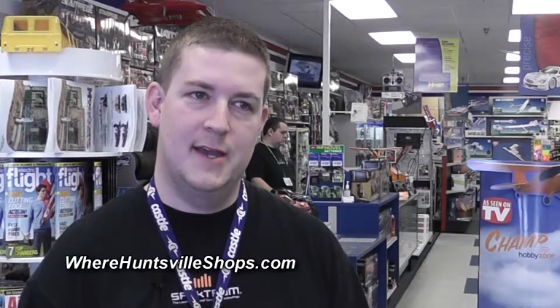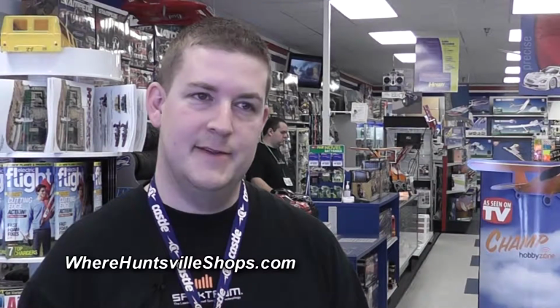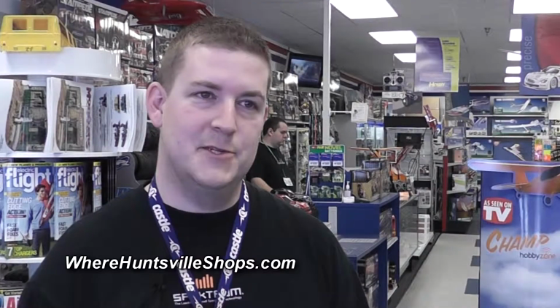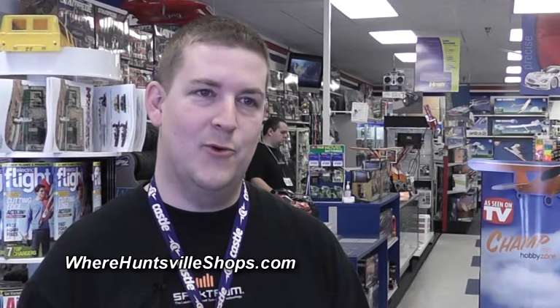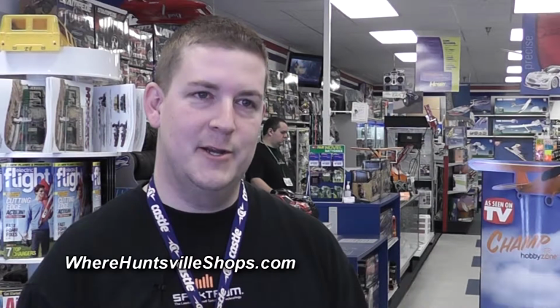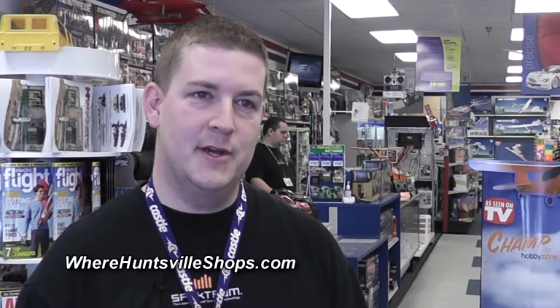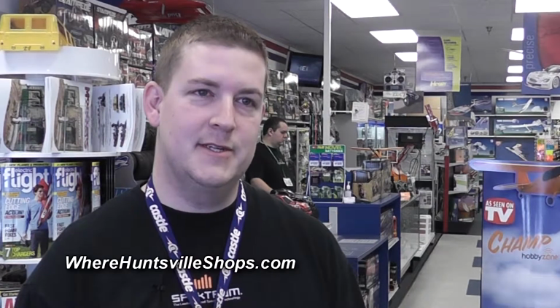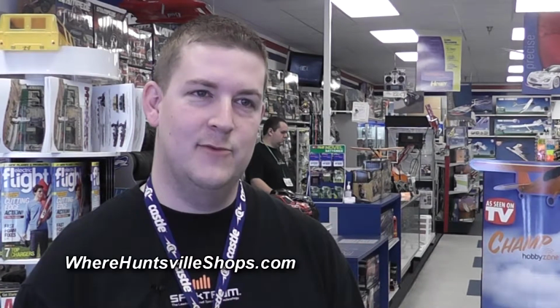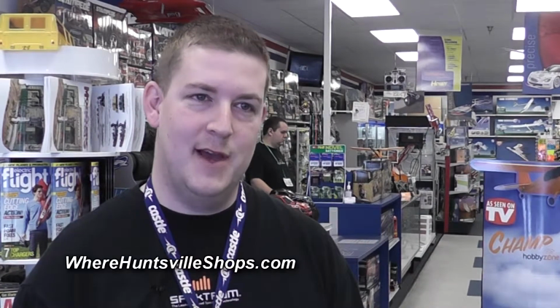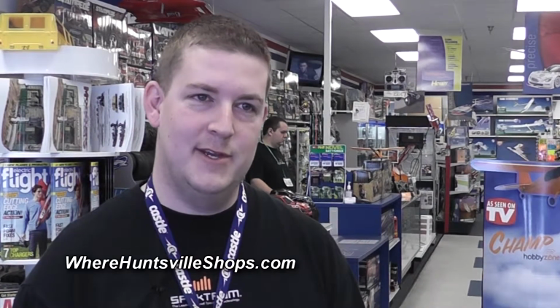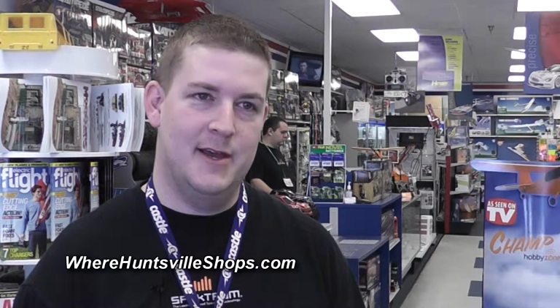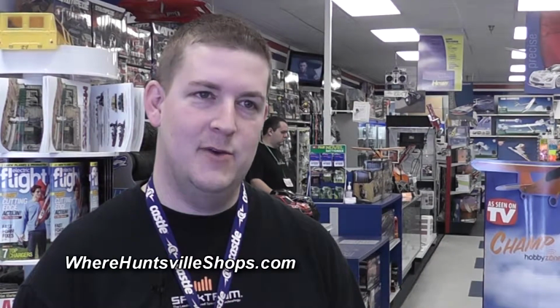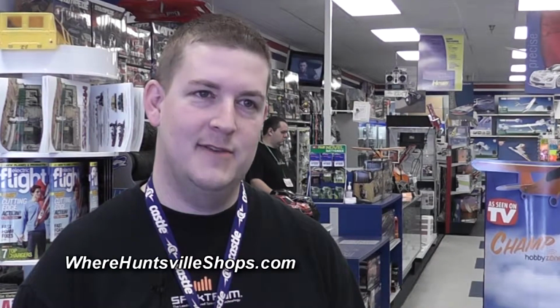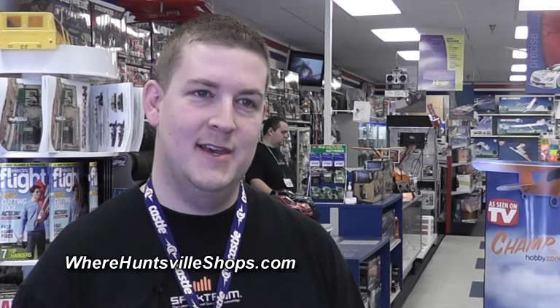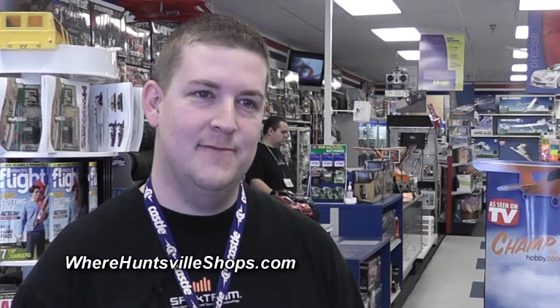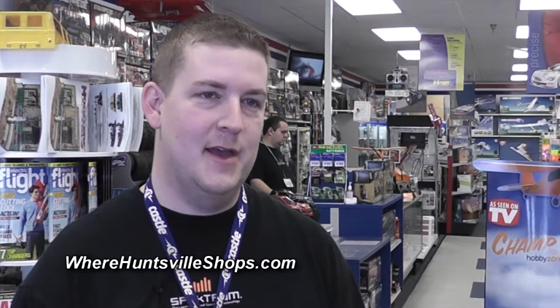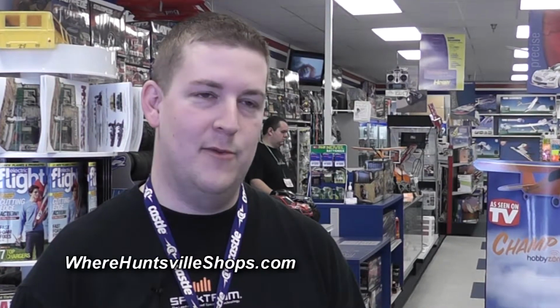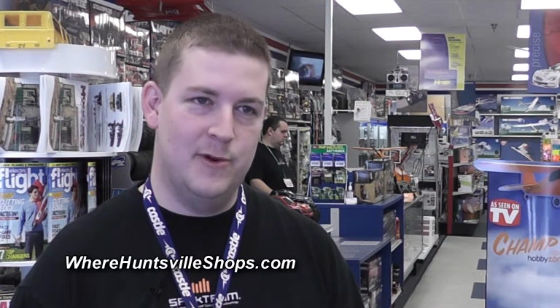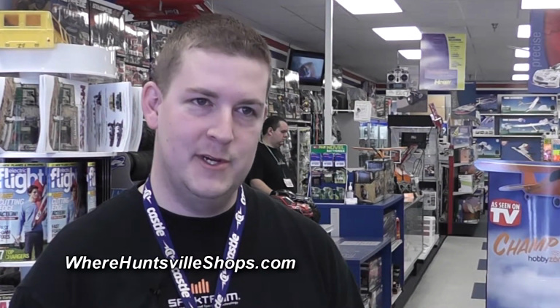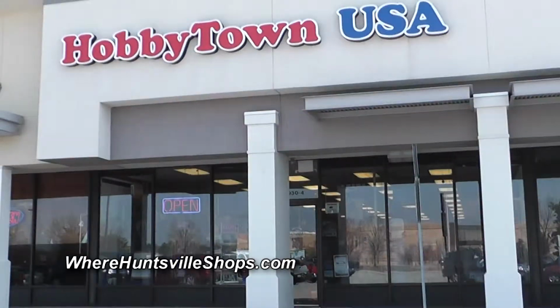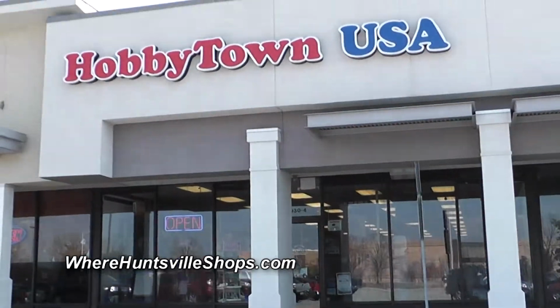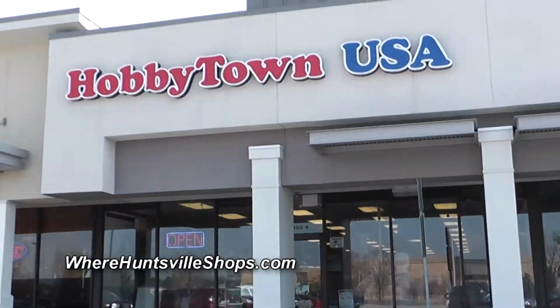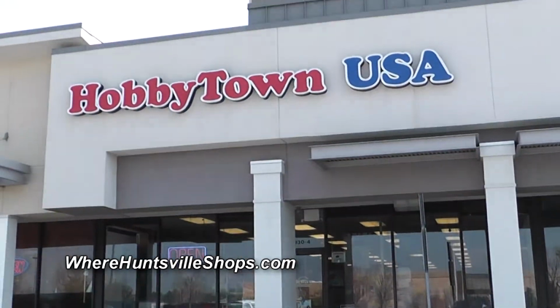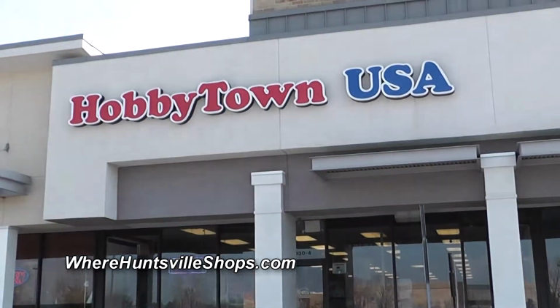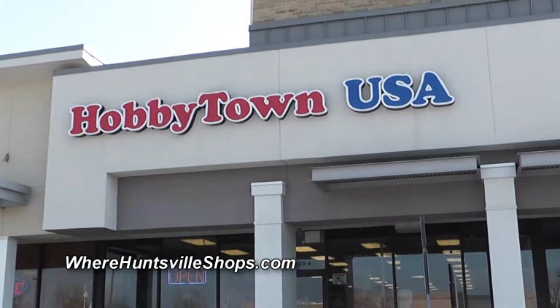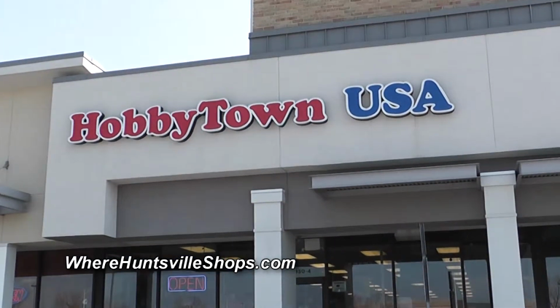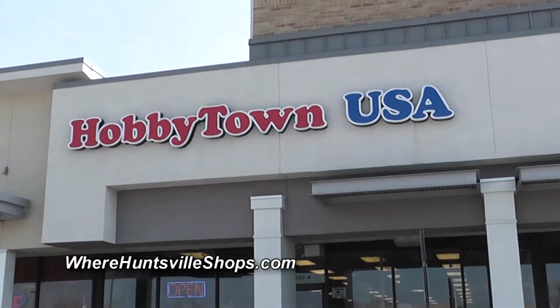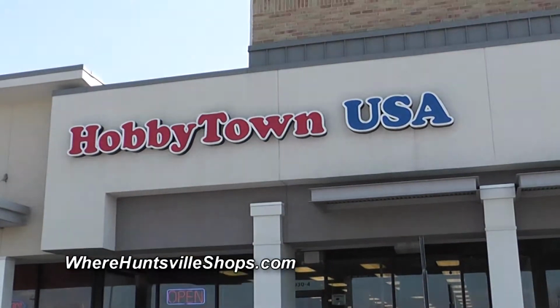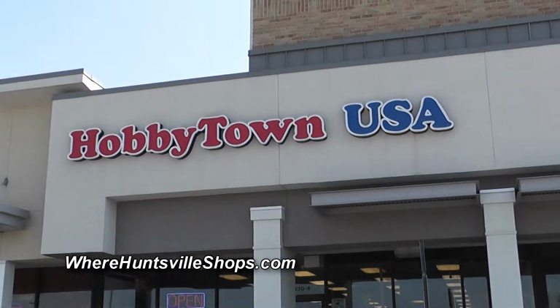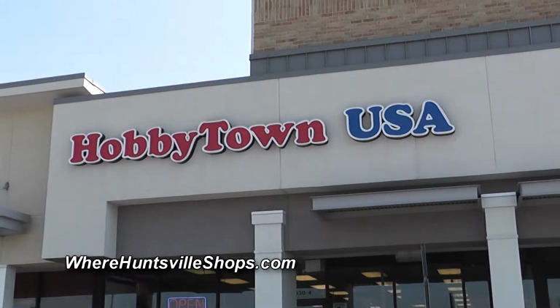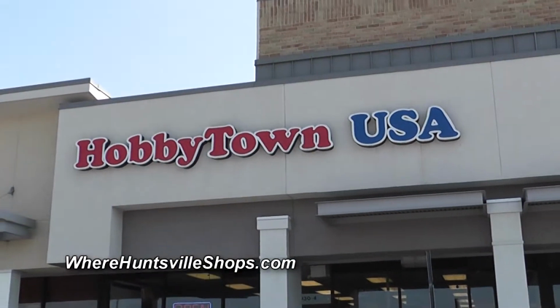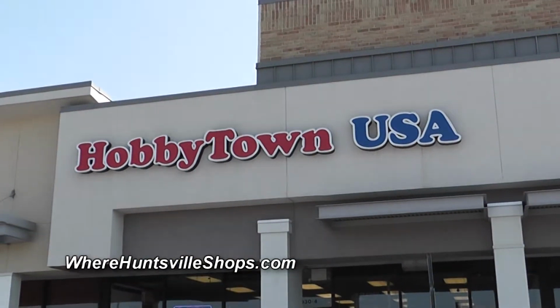Again, this is Greg Johnston with Hobby Town USA. I appreciate you stopping by. We hope to see you again soon.